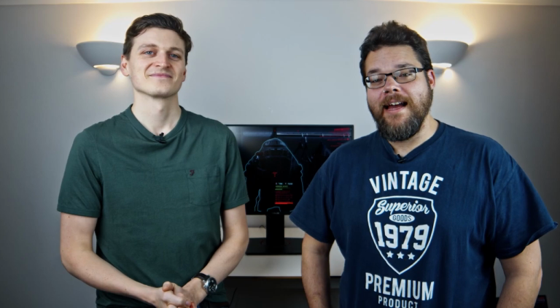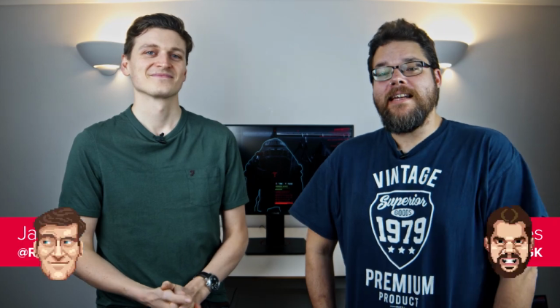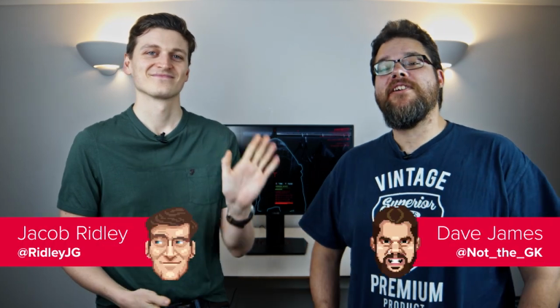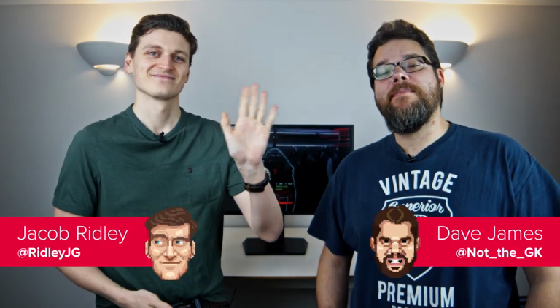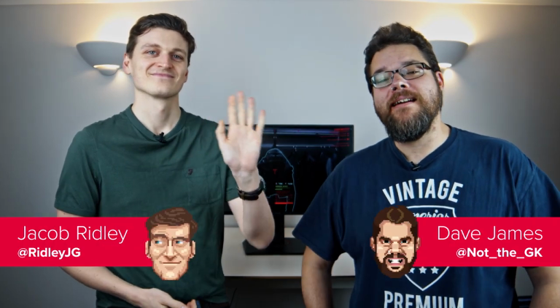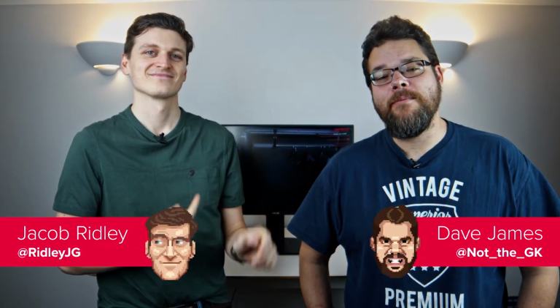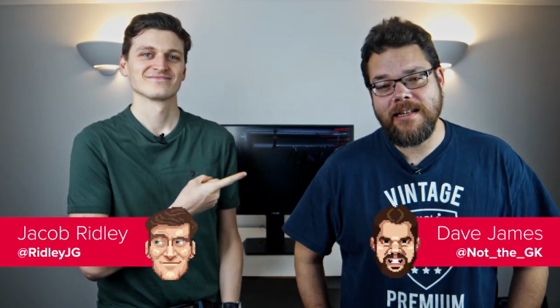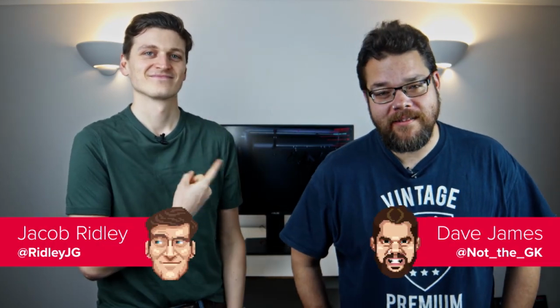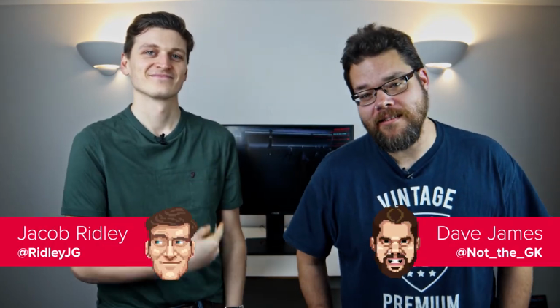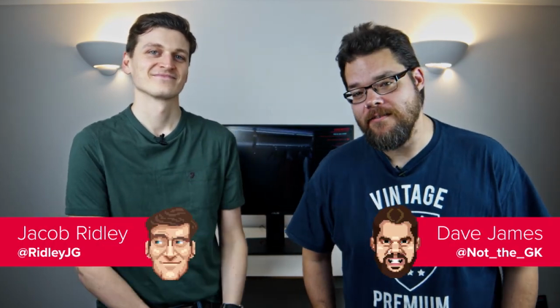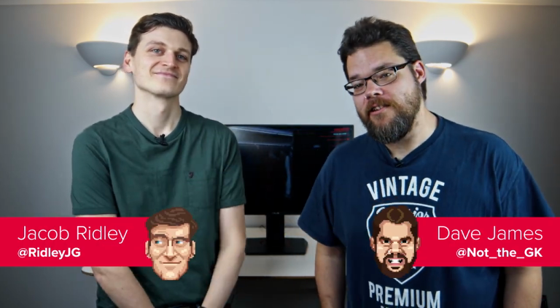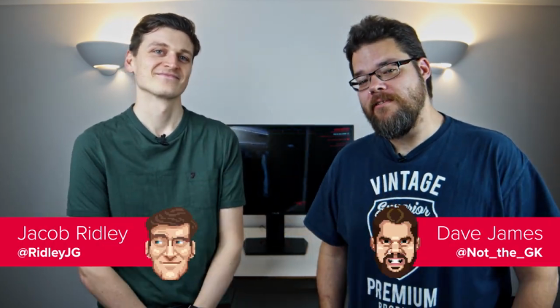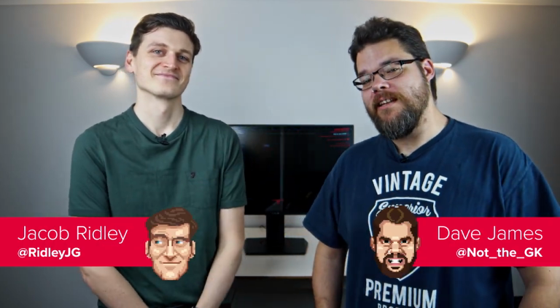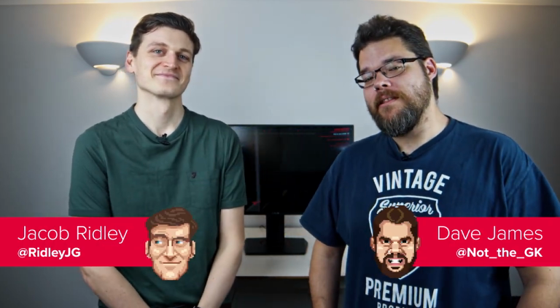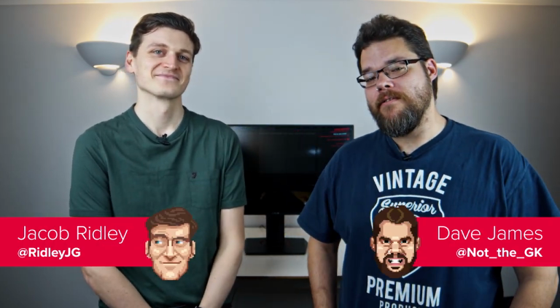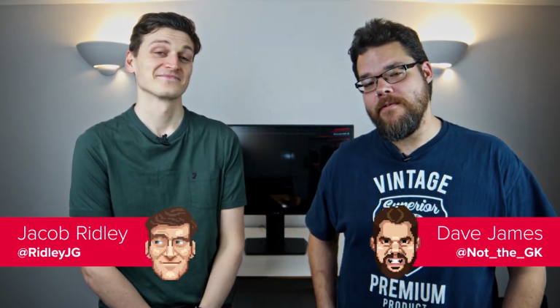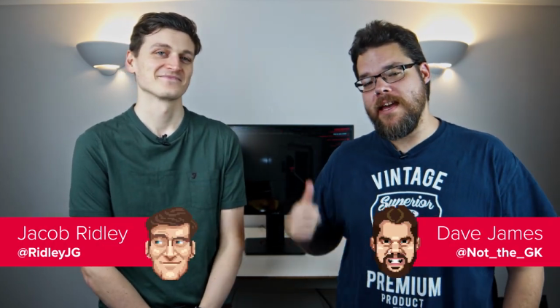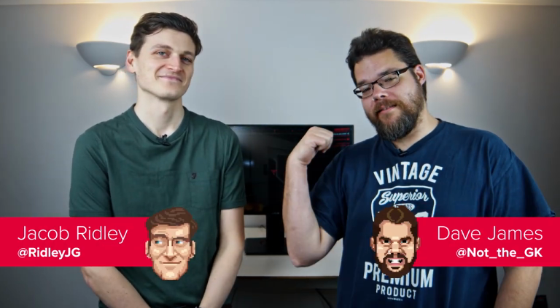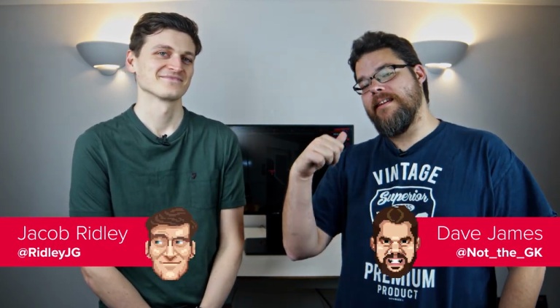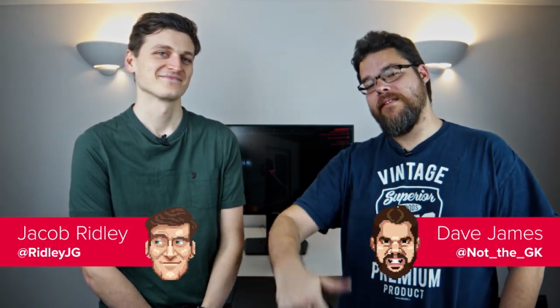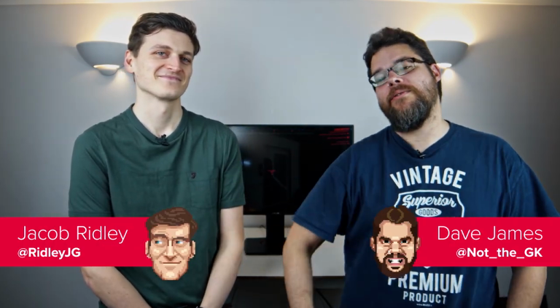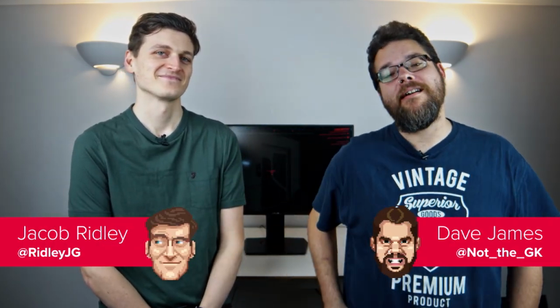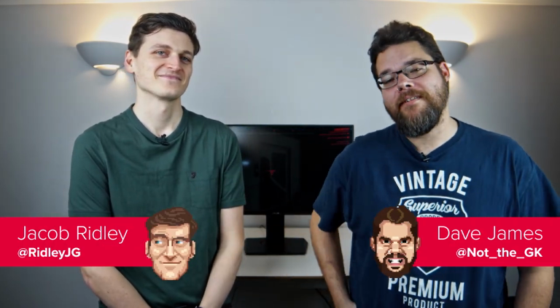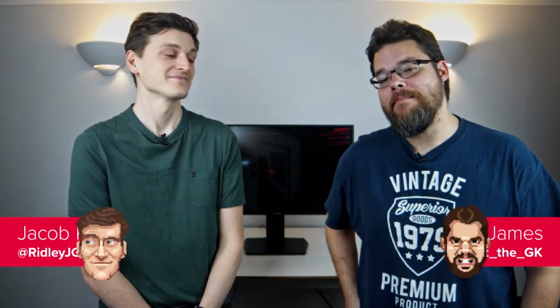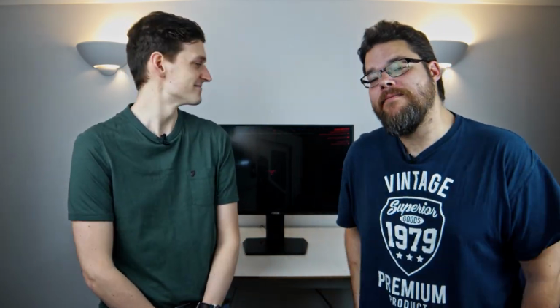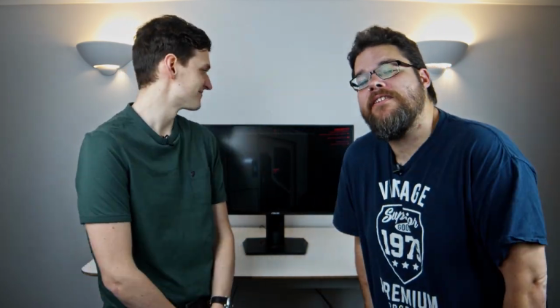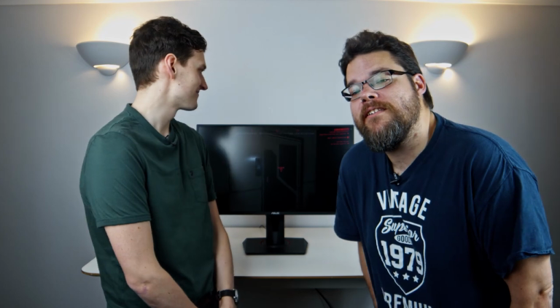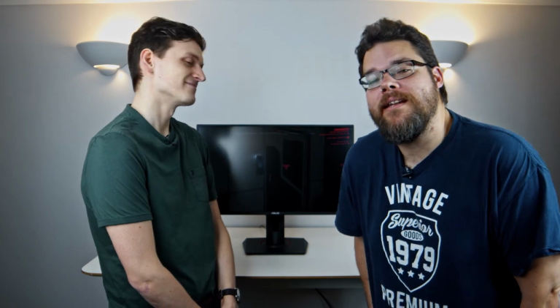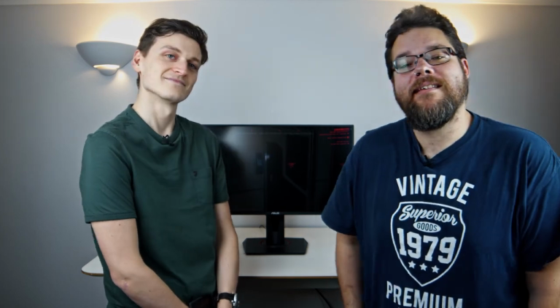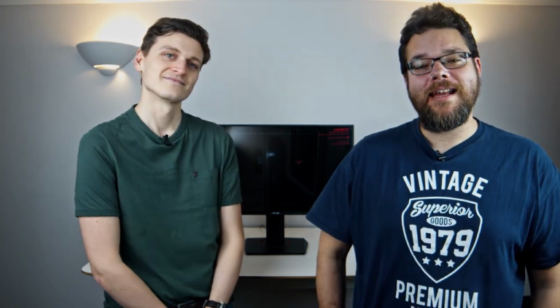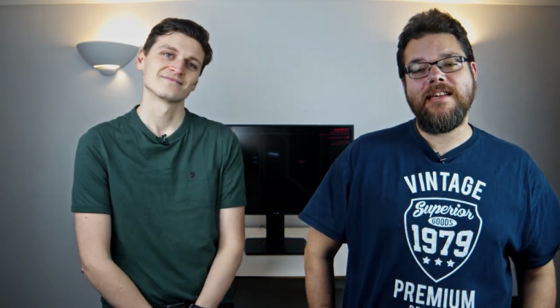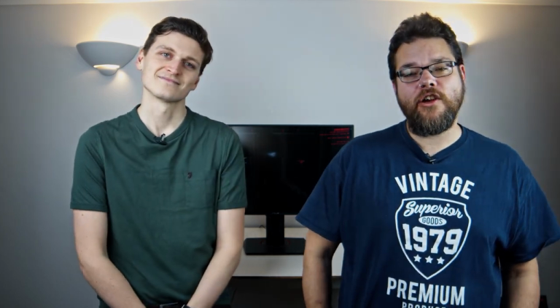Hey, Dave and Jacob here, and we're going to be starting off the new year with a review of this, the ASUS TUF Gaming VG27AQ.